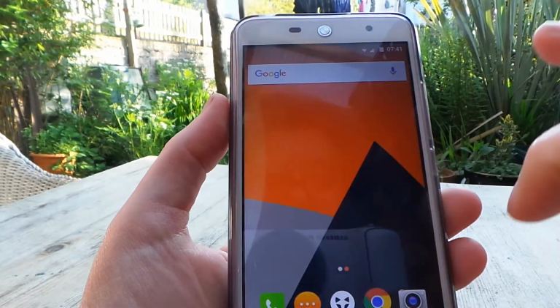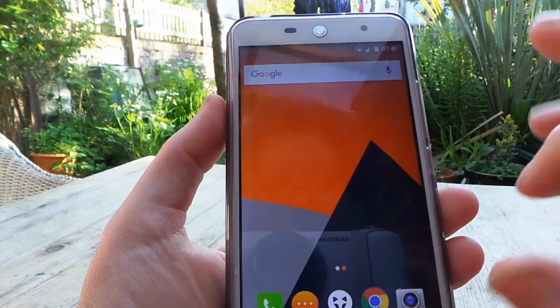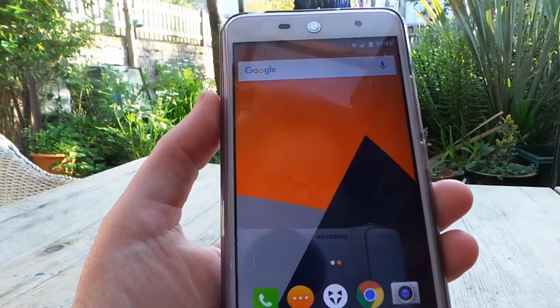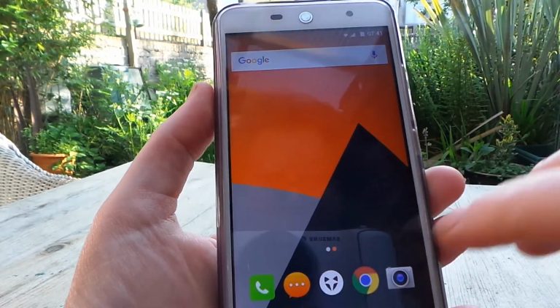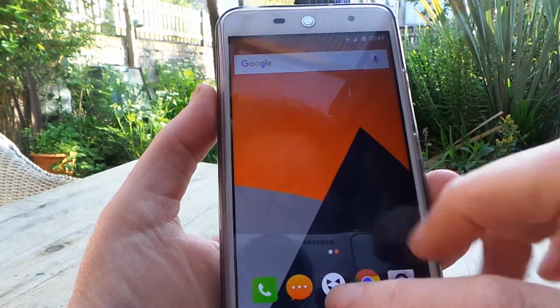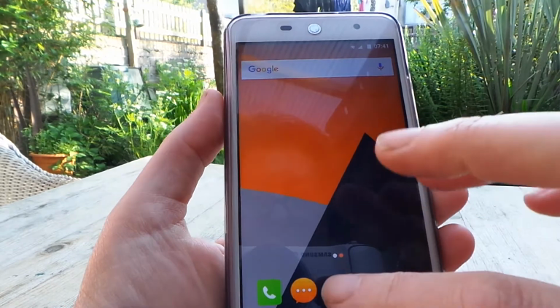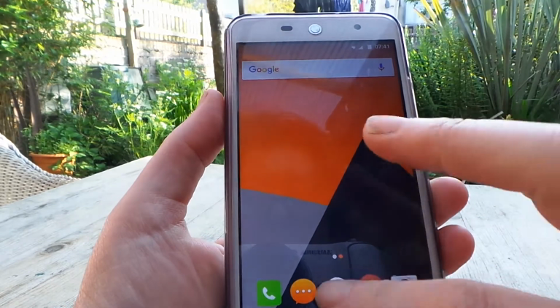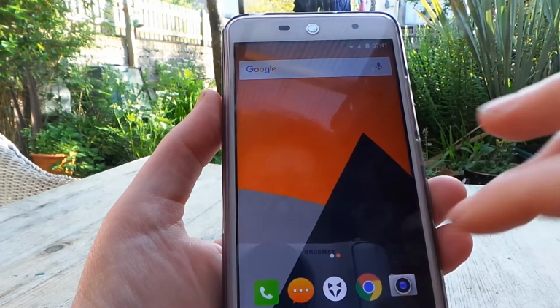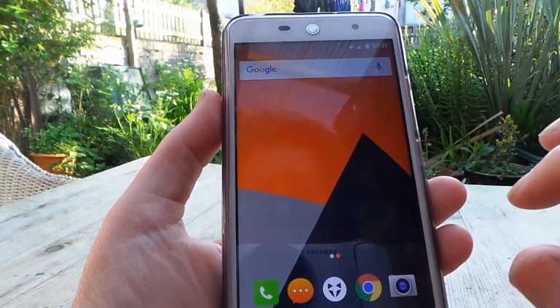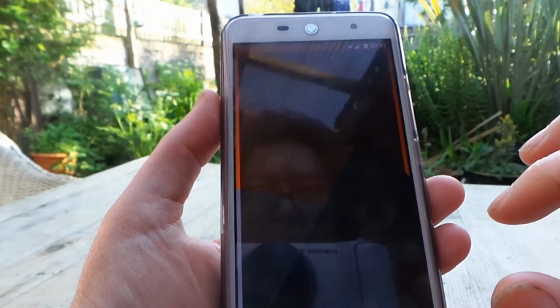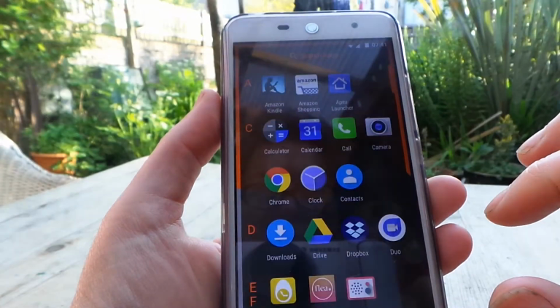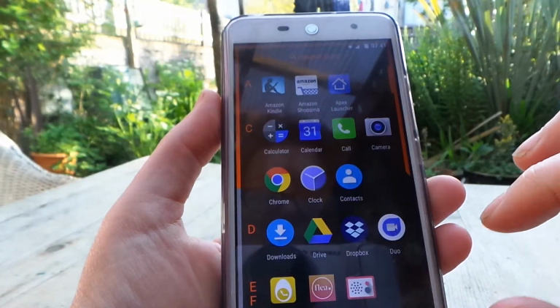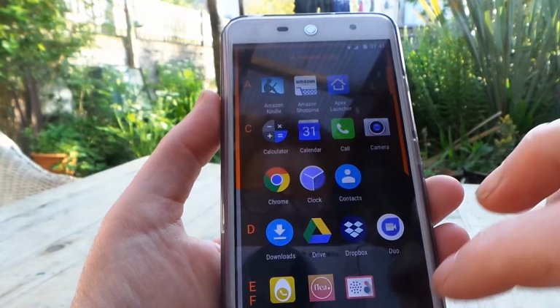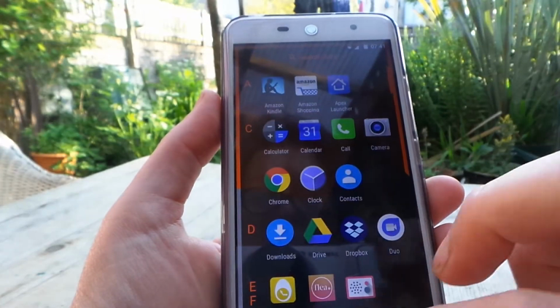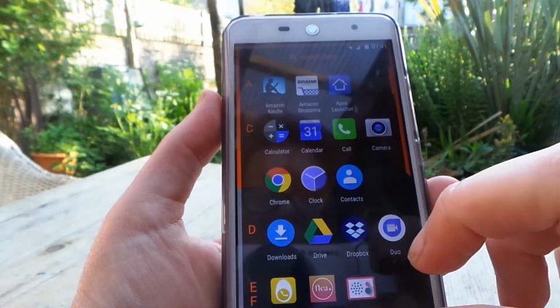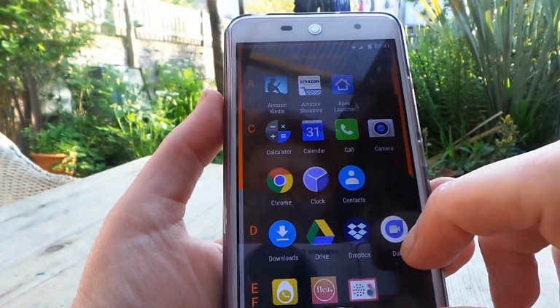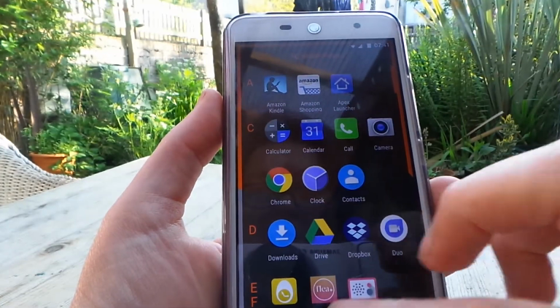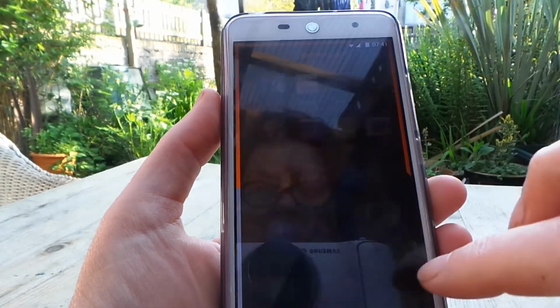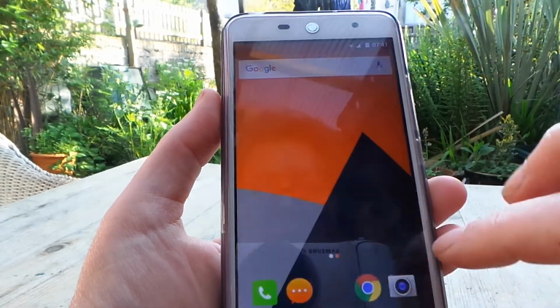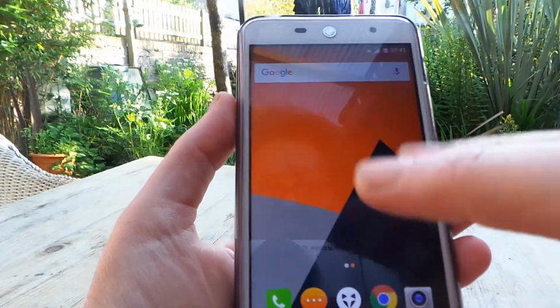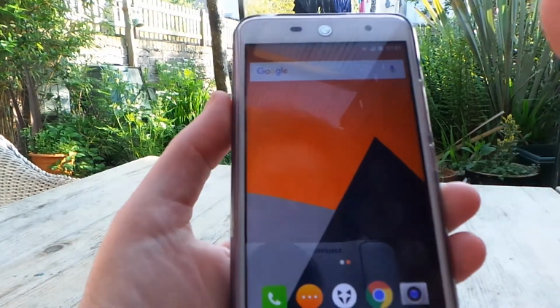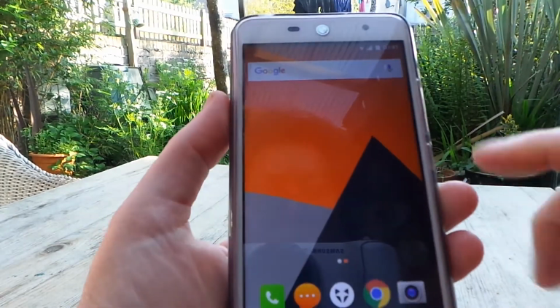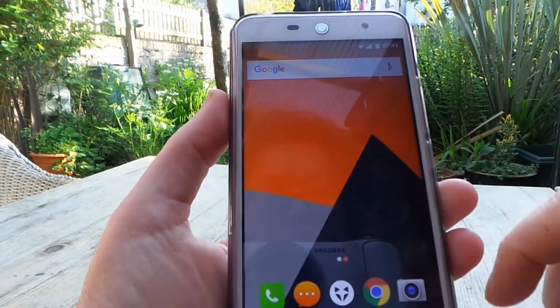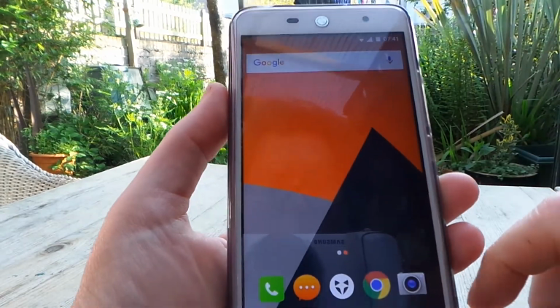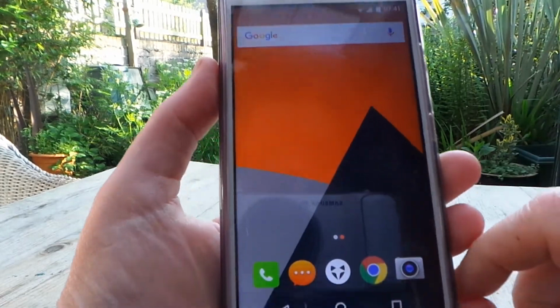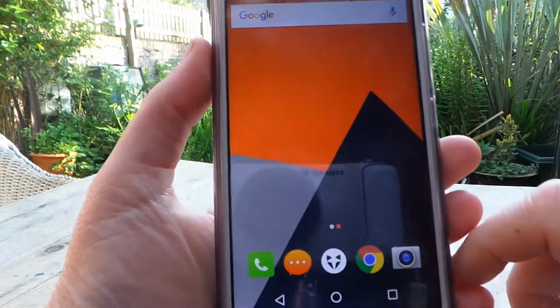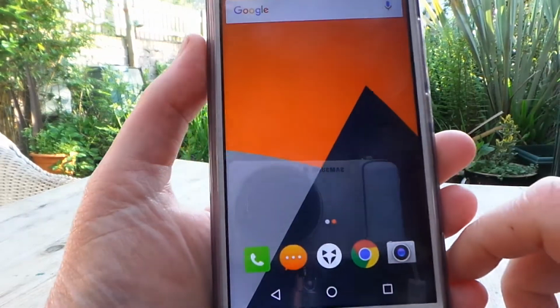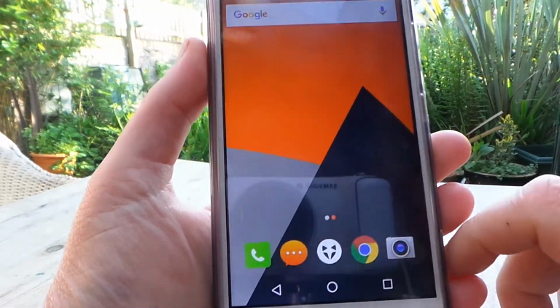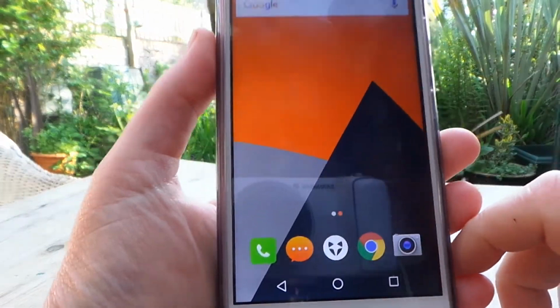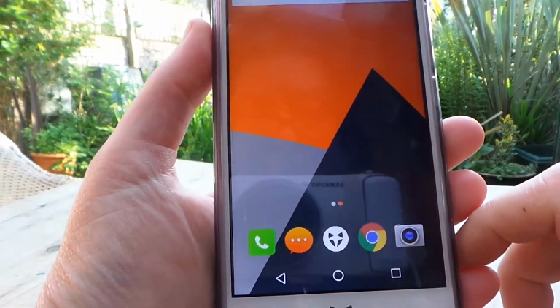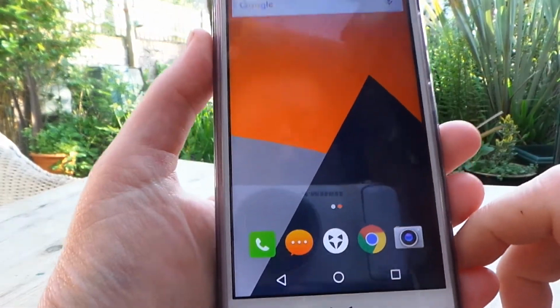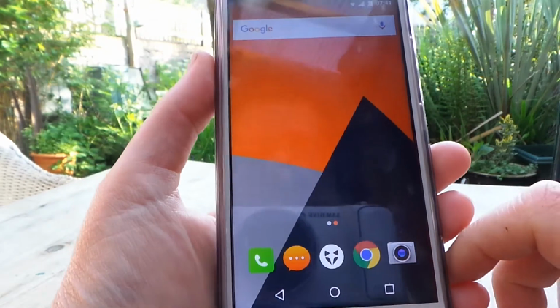If you're wondering where all the apps are, they all live under this little tidy thing. I like a nice minimal phone, and that's what I've got now.